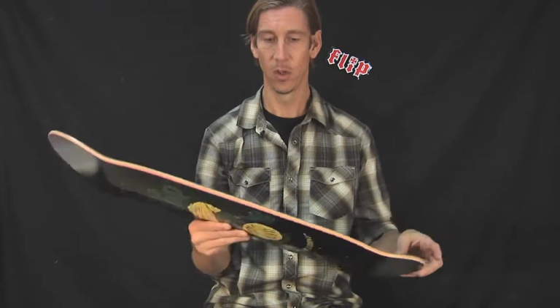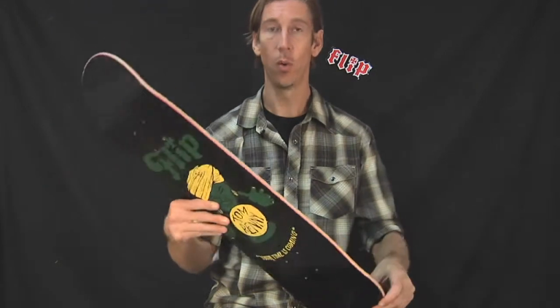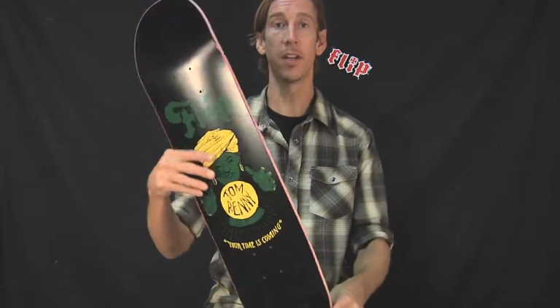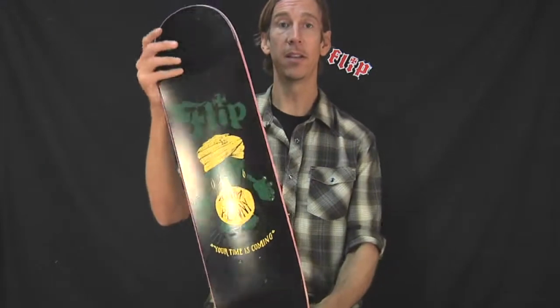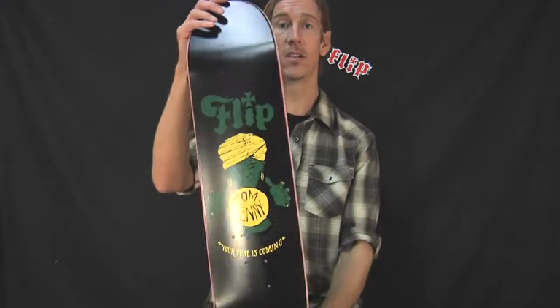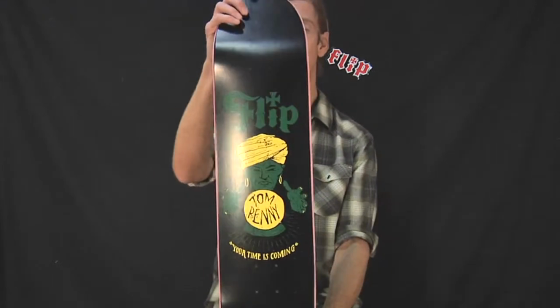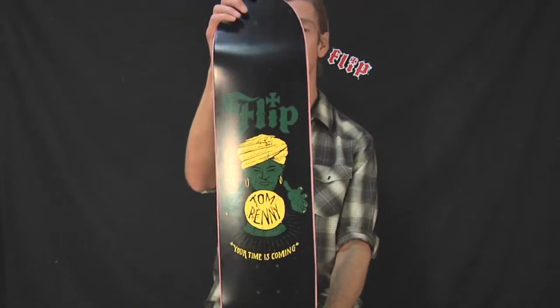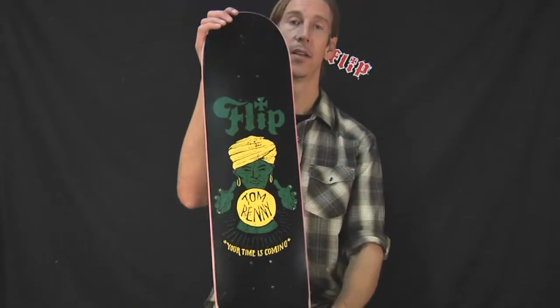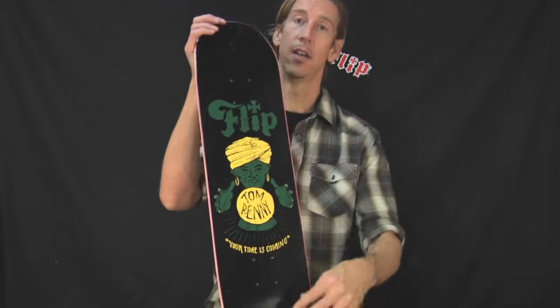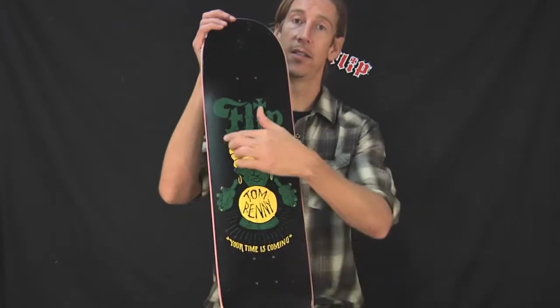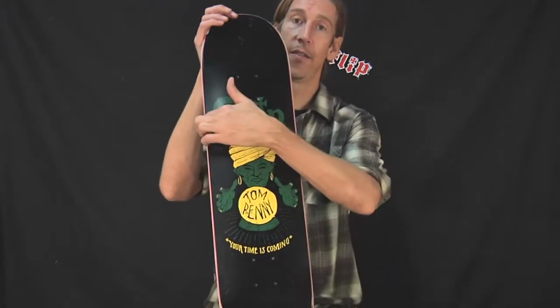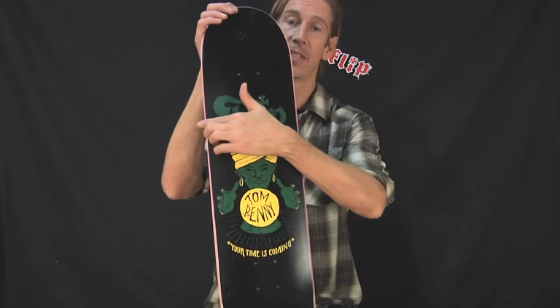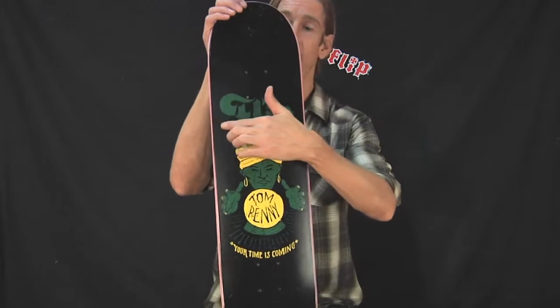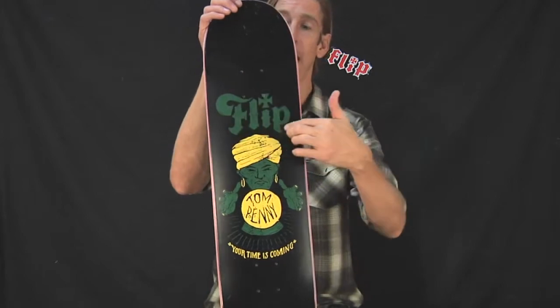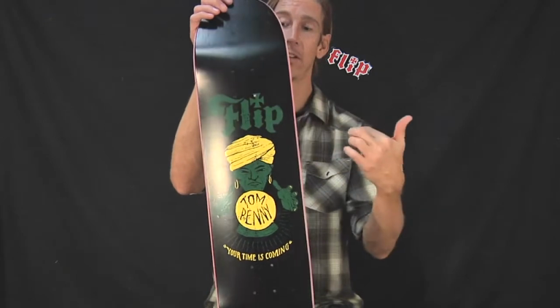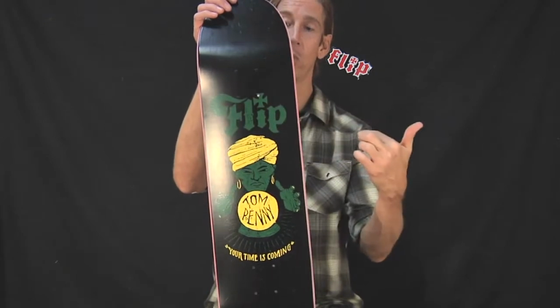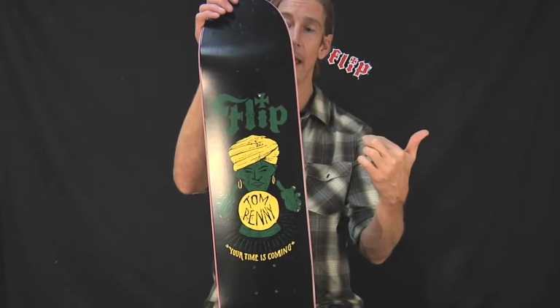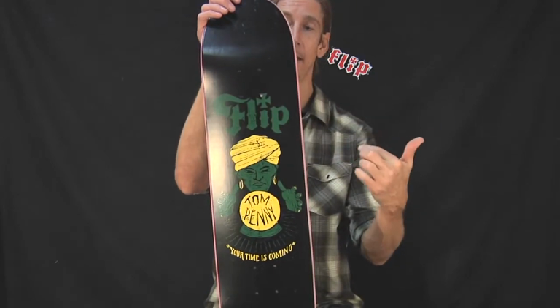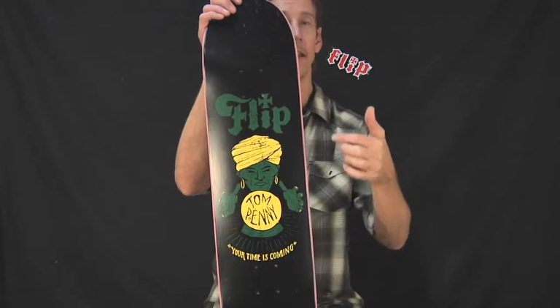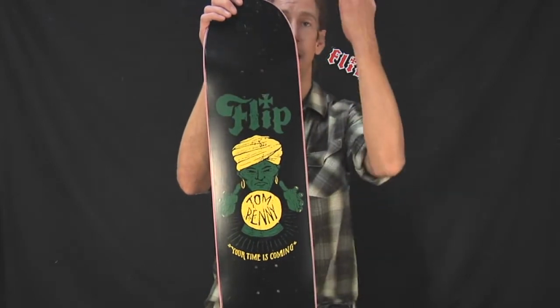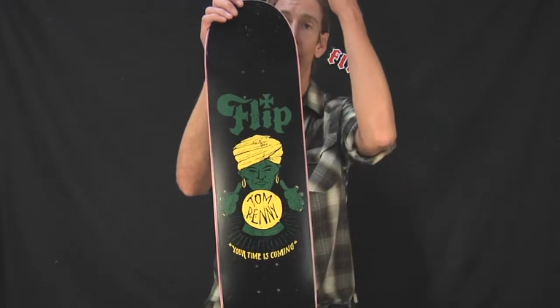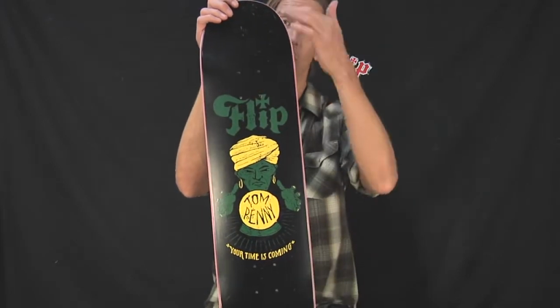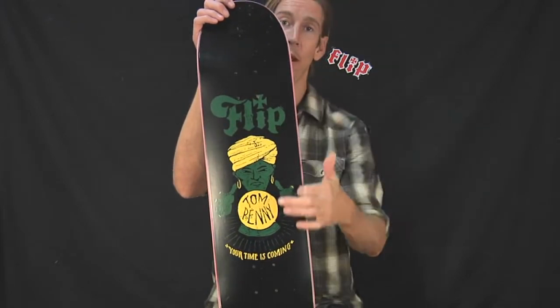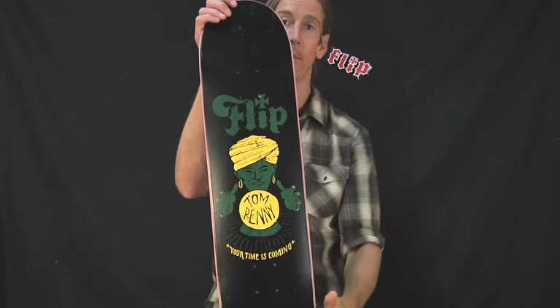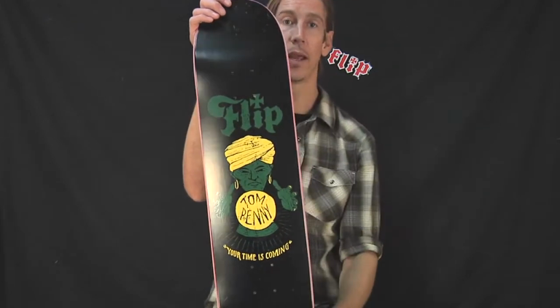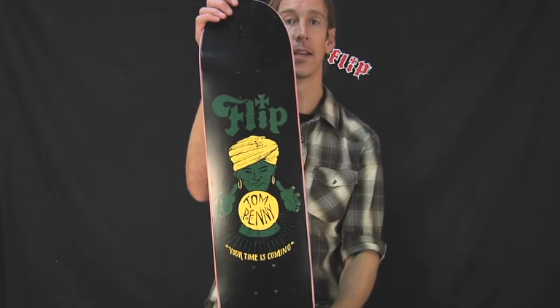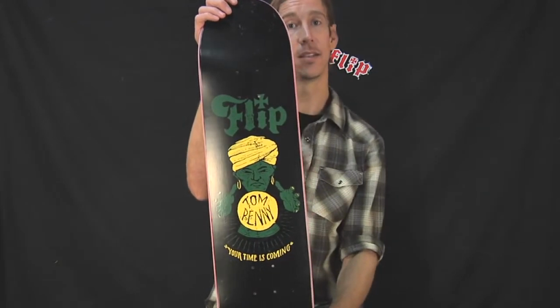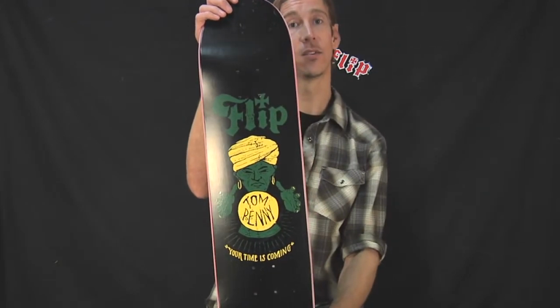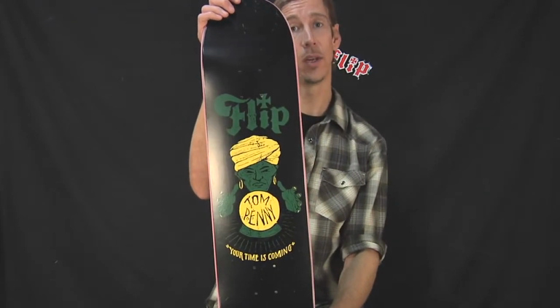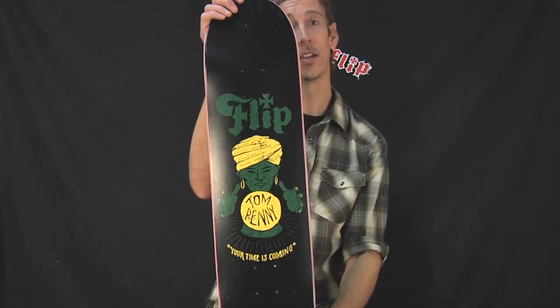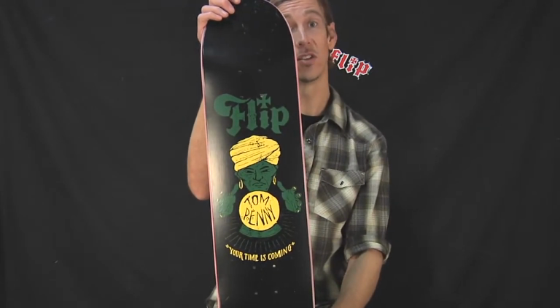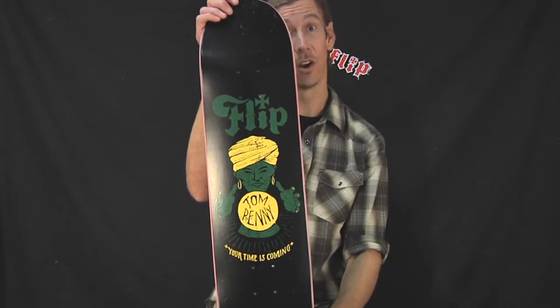What are the dimensions you ask? It's 7.75 inches wide and 31.63 inches long.